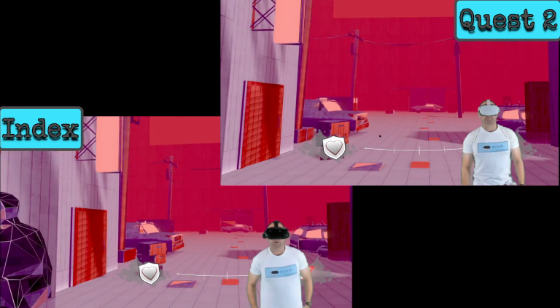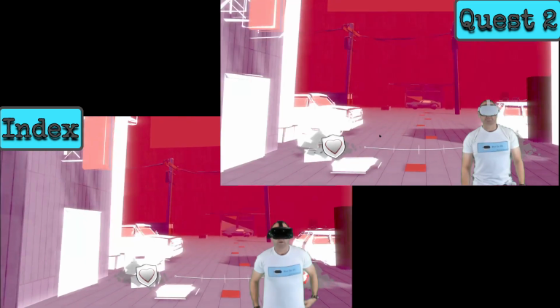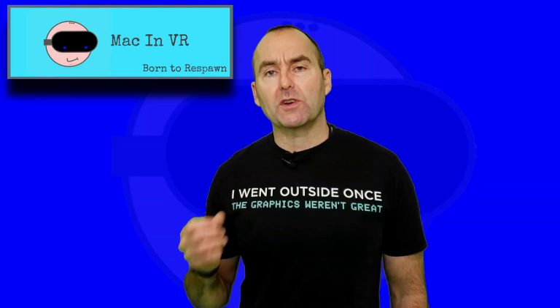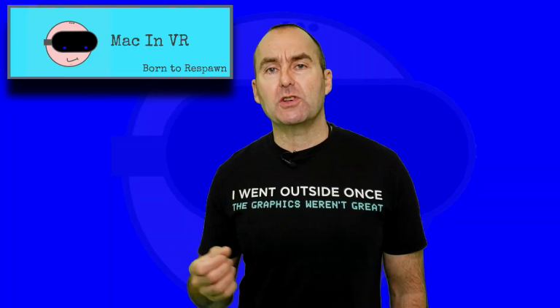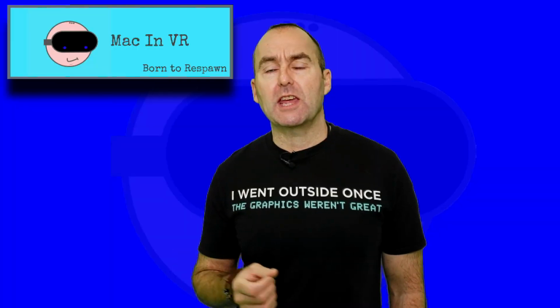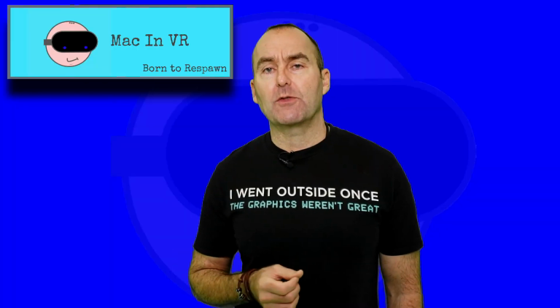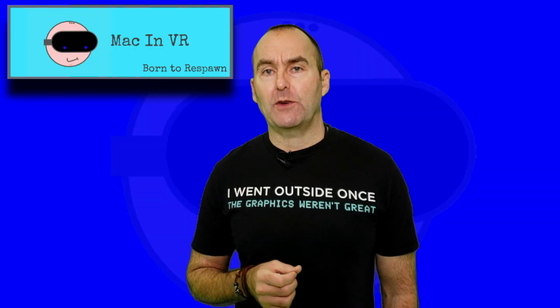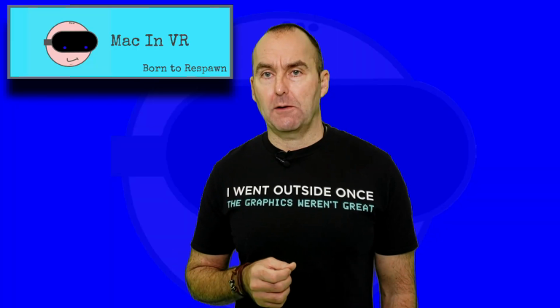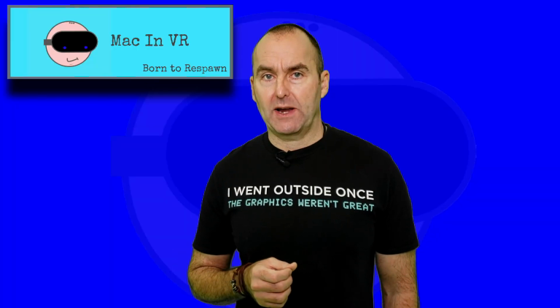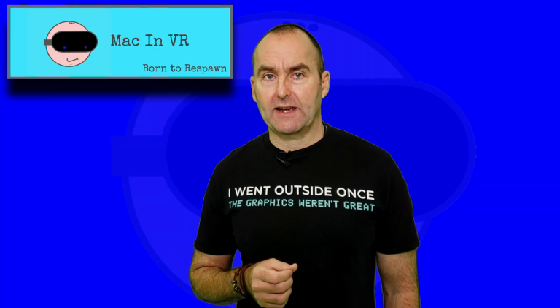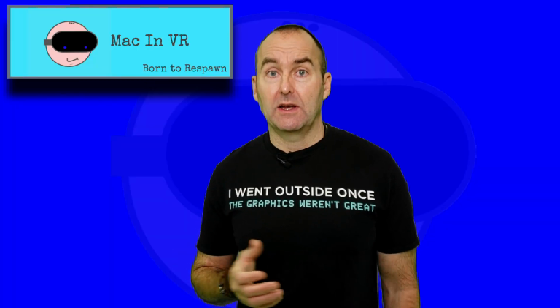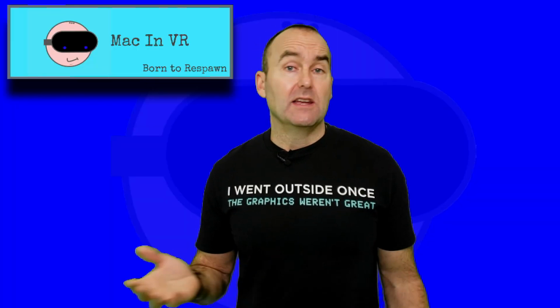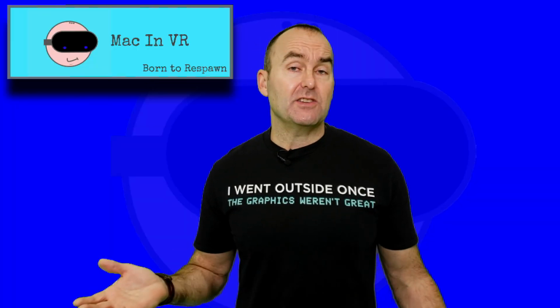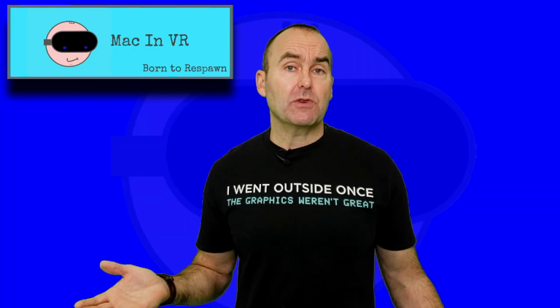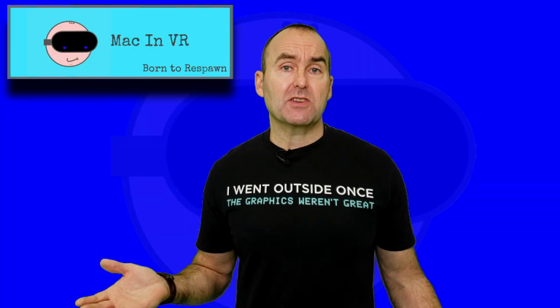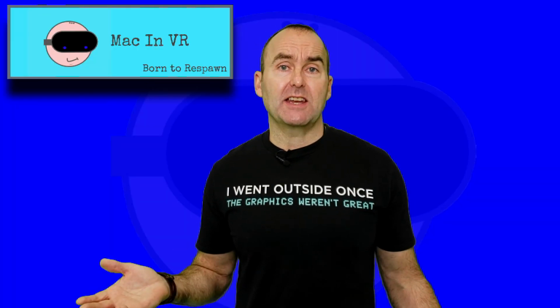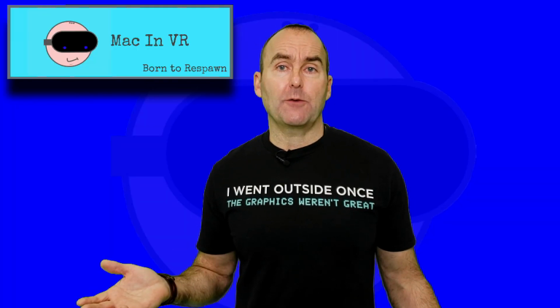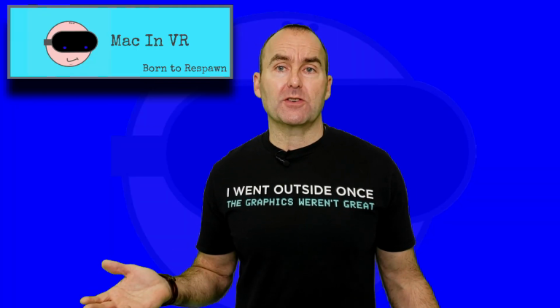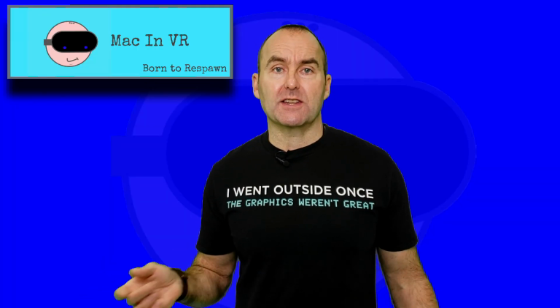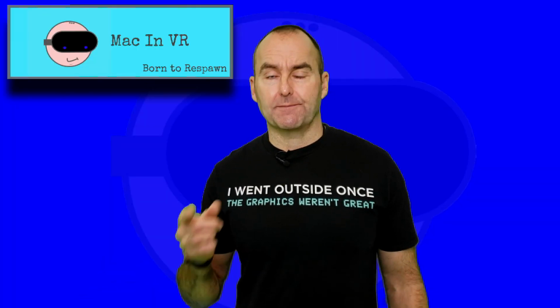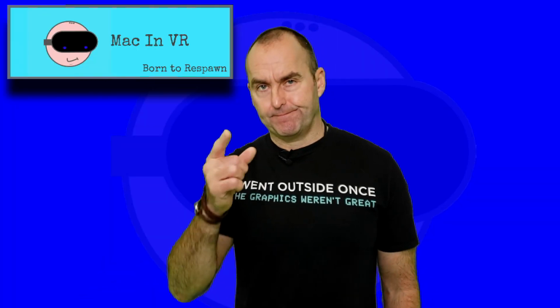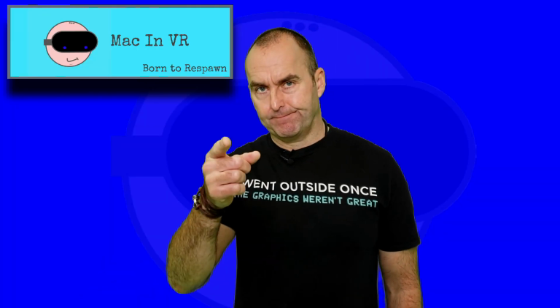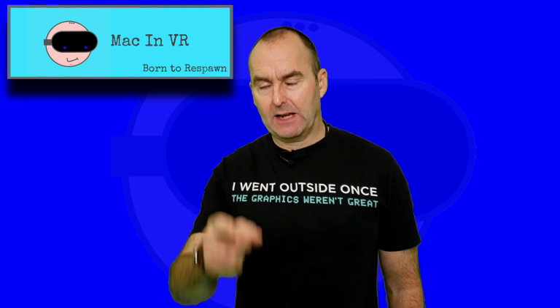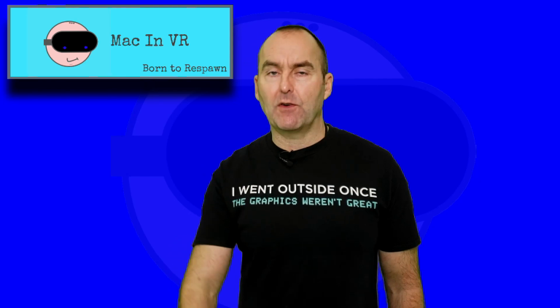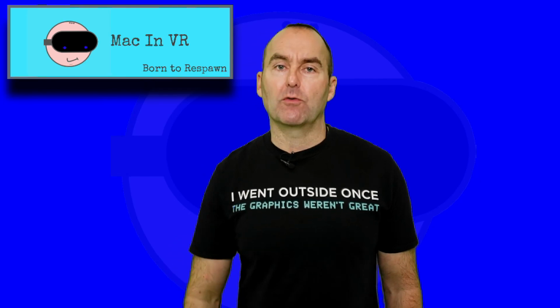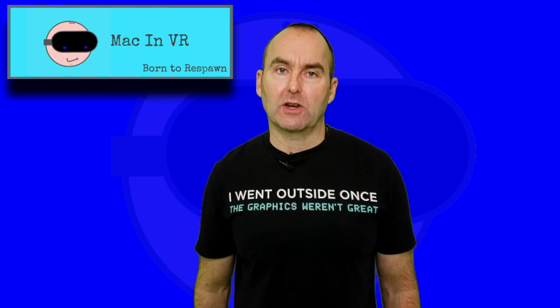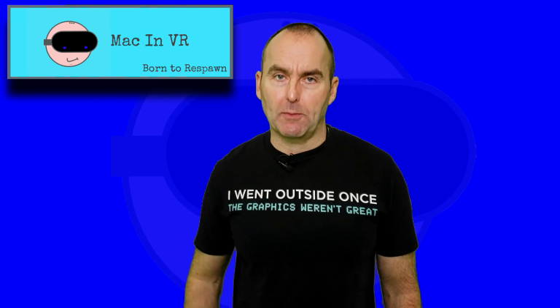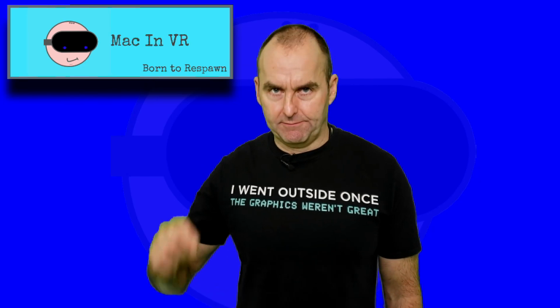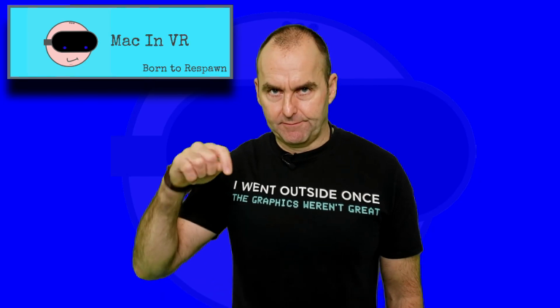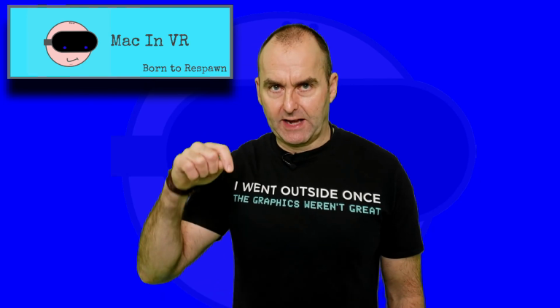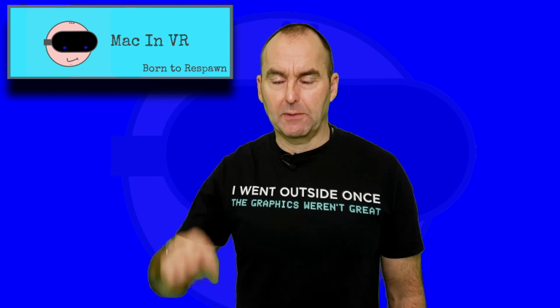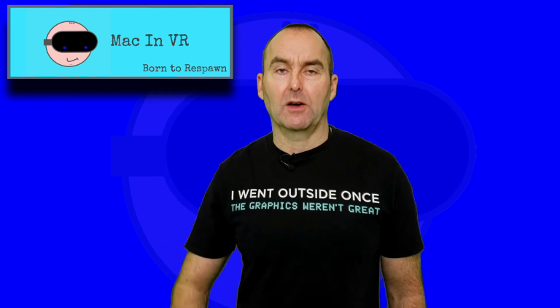What did you think of that video breakdown? Did you notice any differences? Get involved and comment down below.